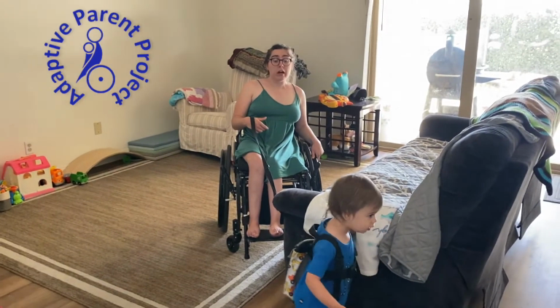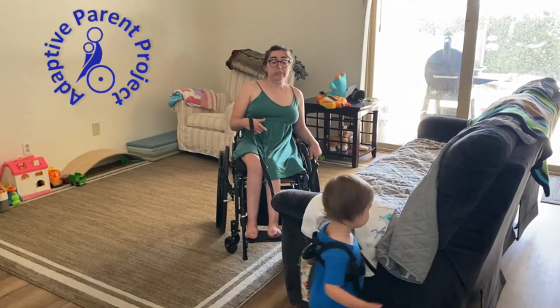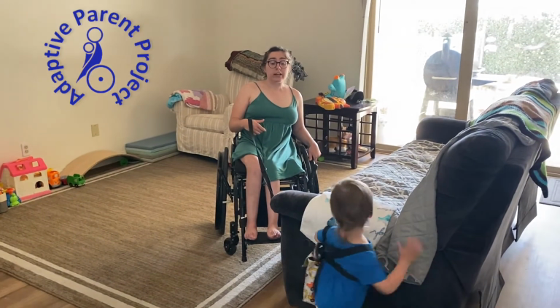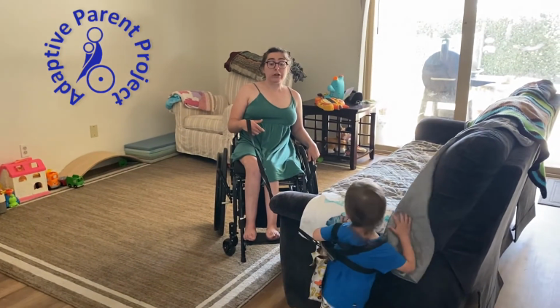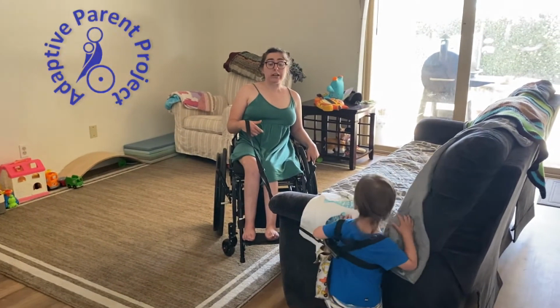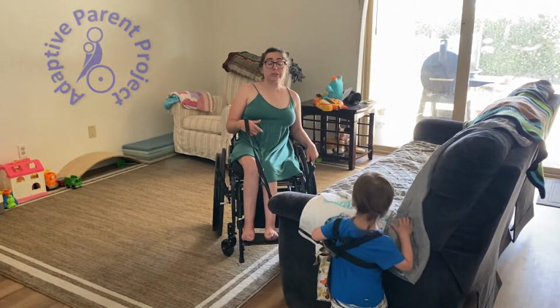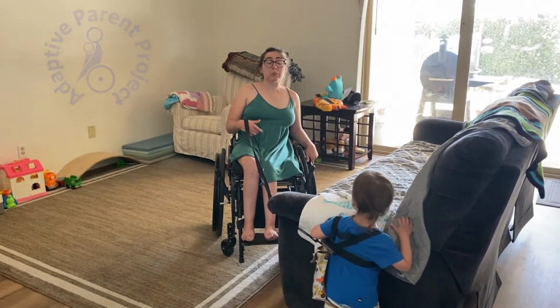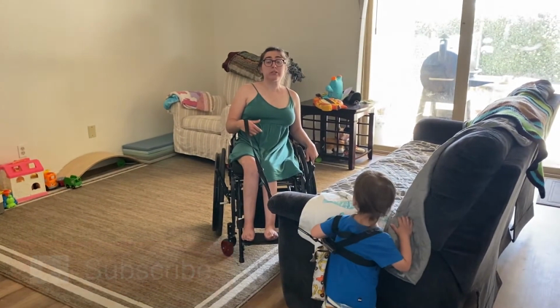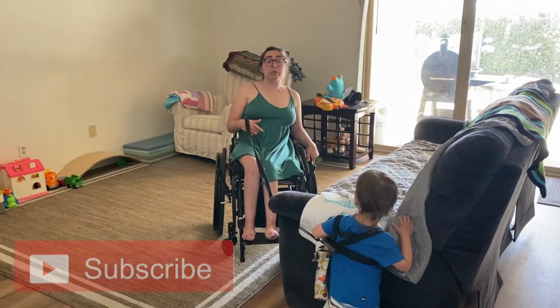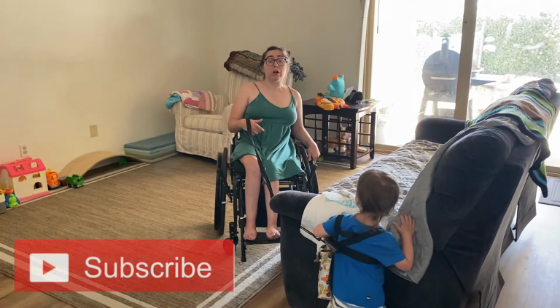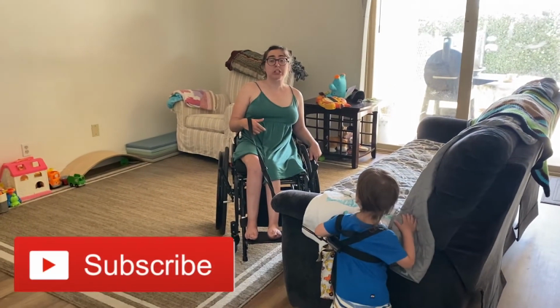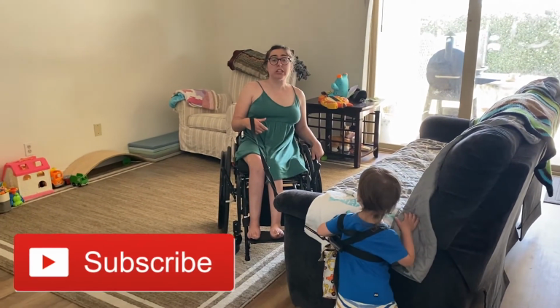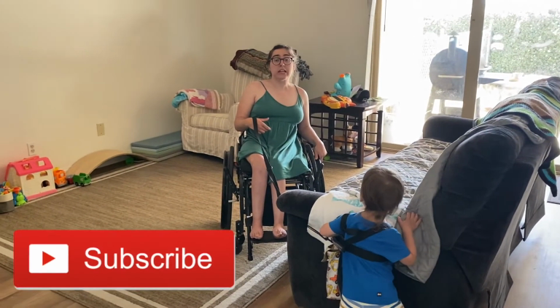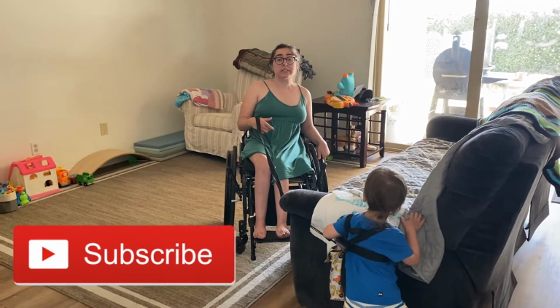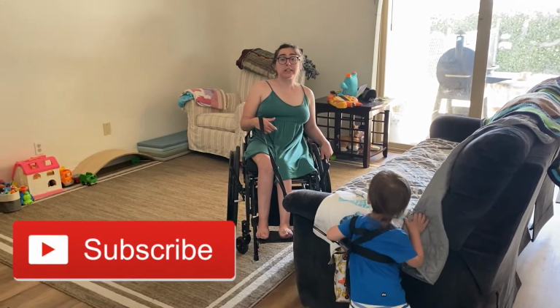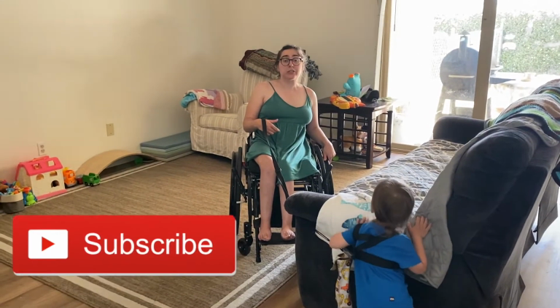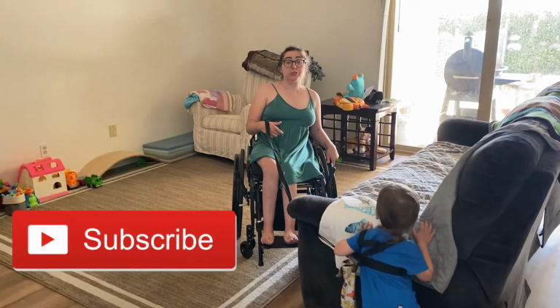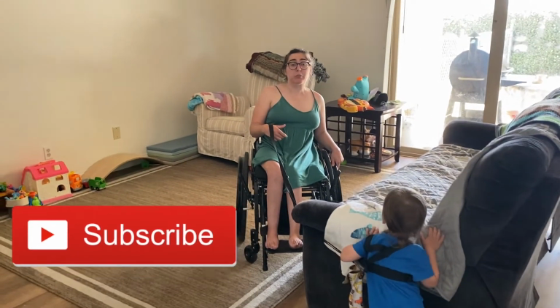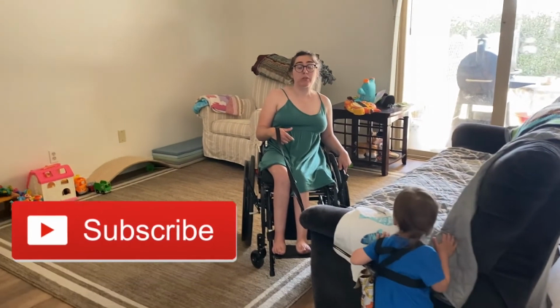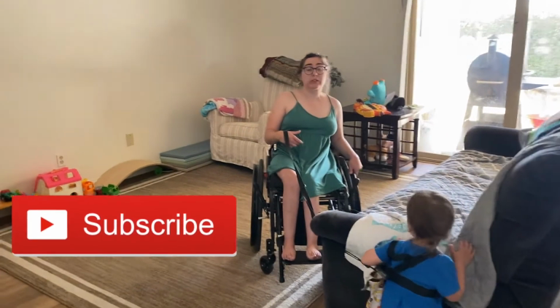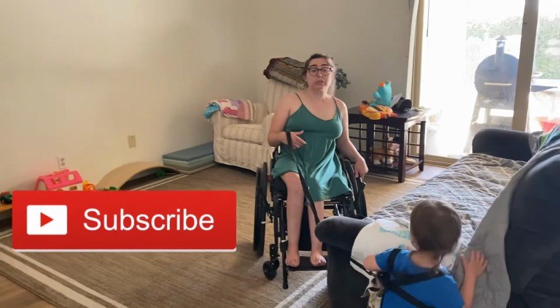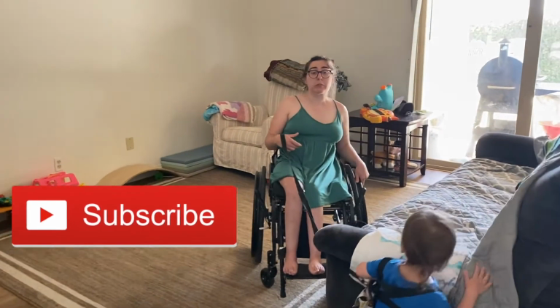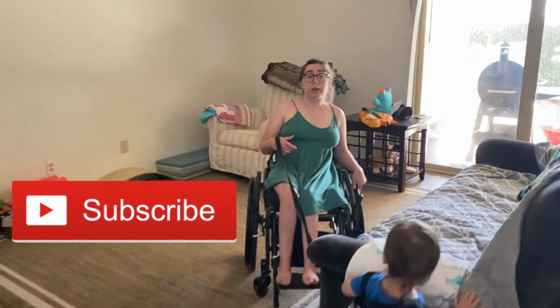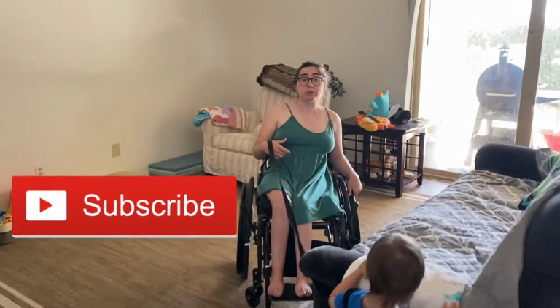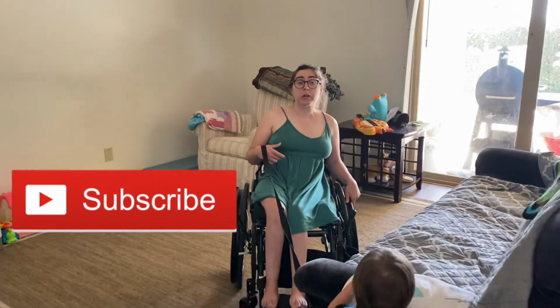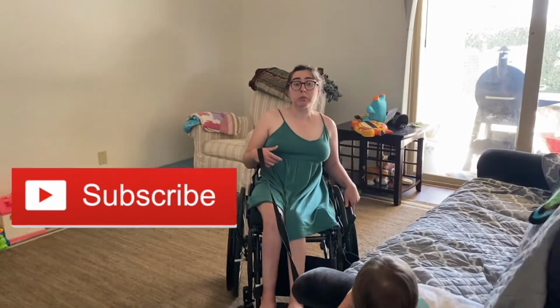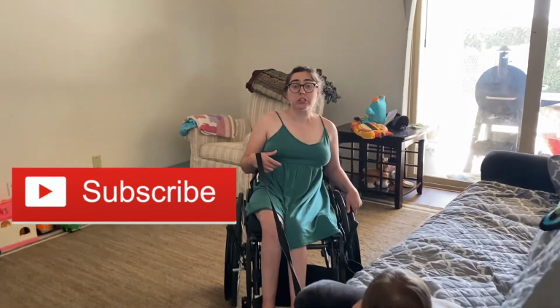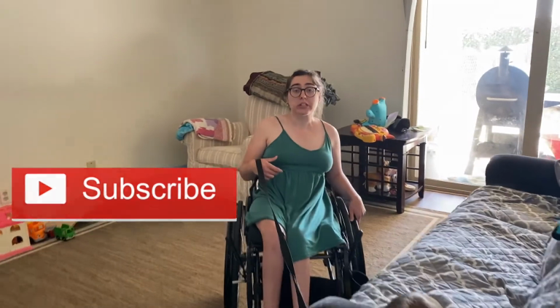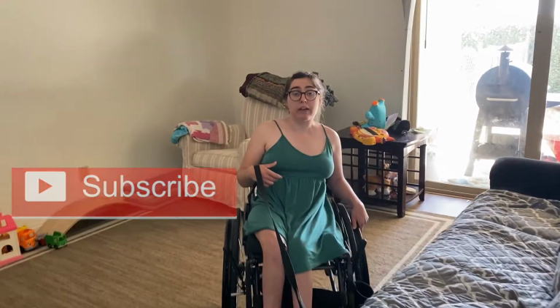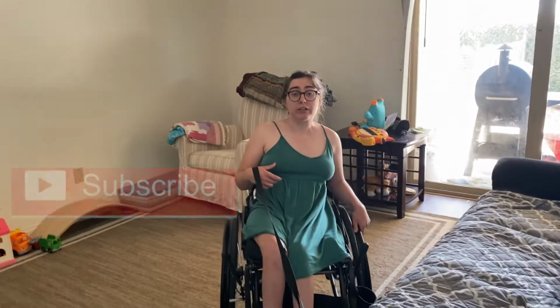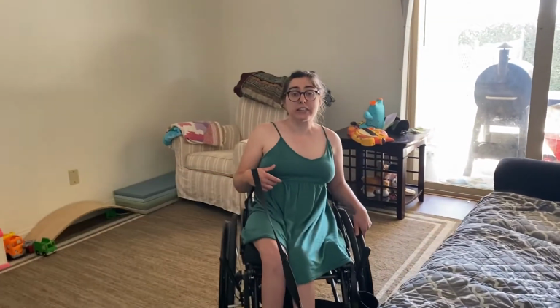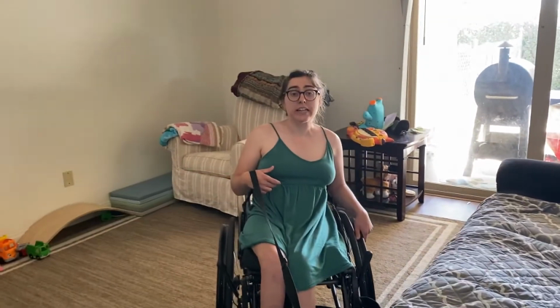I will link the Etsy shop where I found this in the description below. Thank you guys so much for watching, and stay tuned for more videos from Adaptive Parent Project. Have a great day!